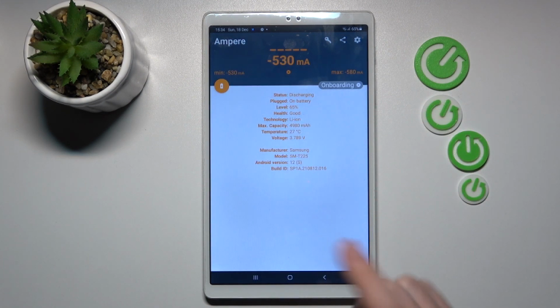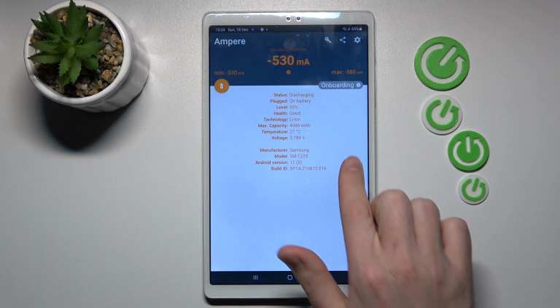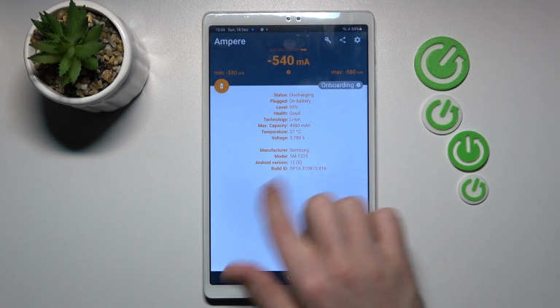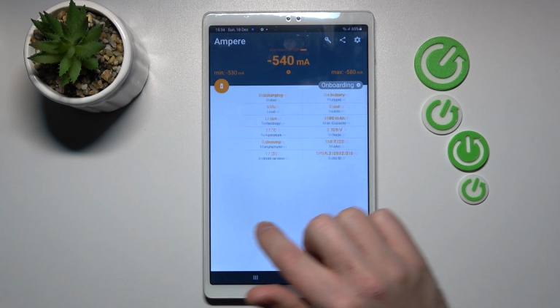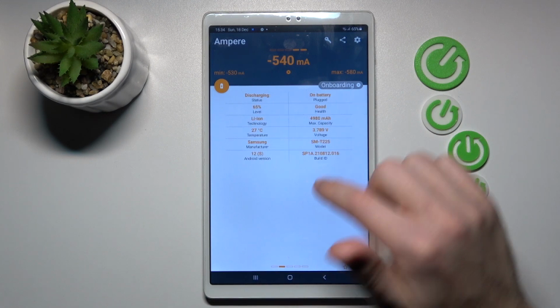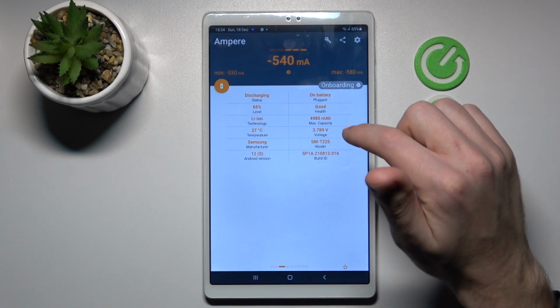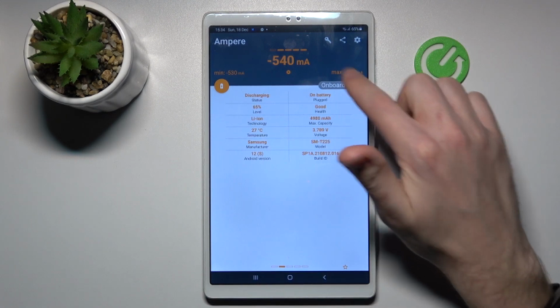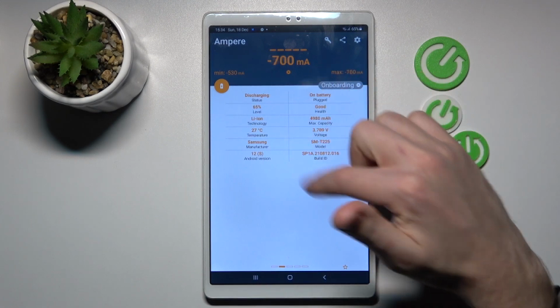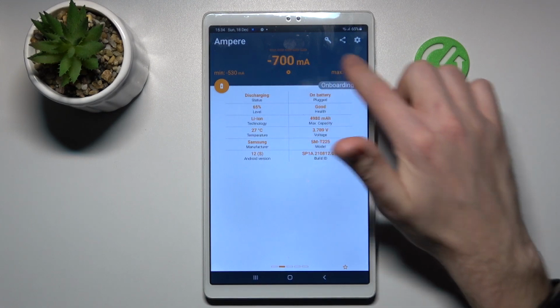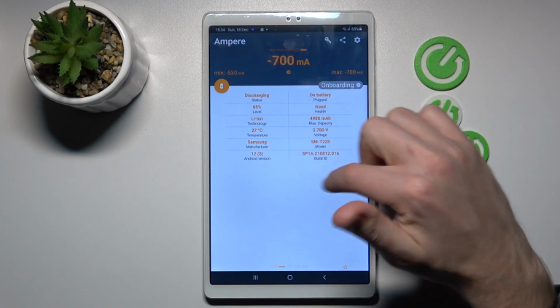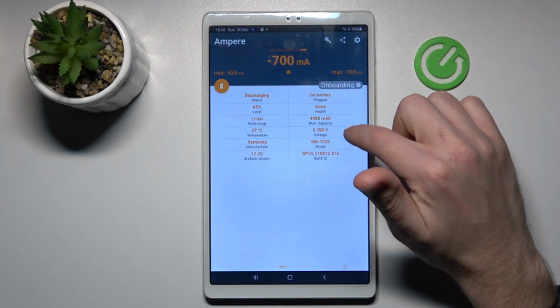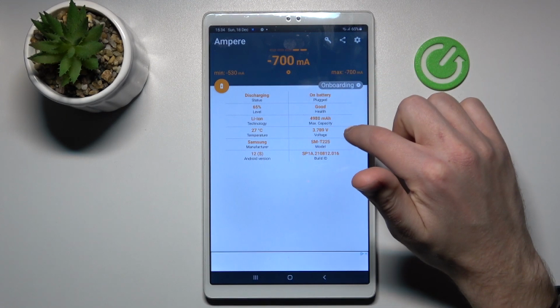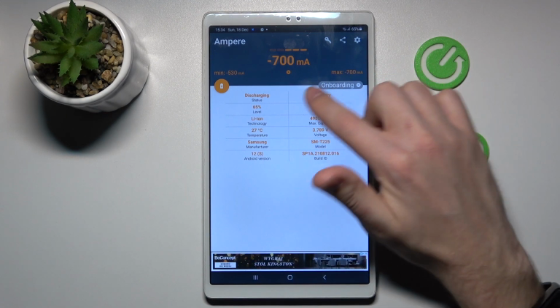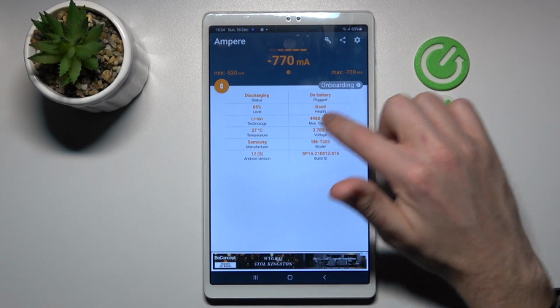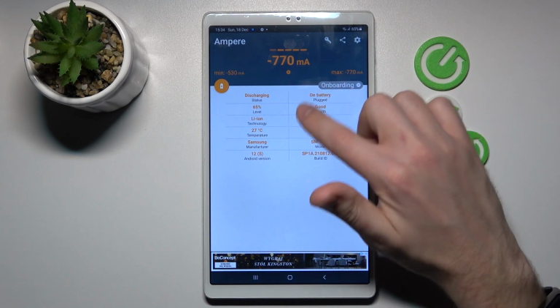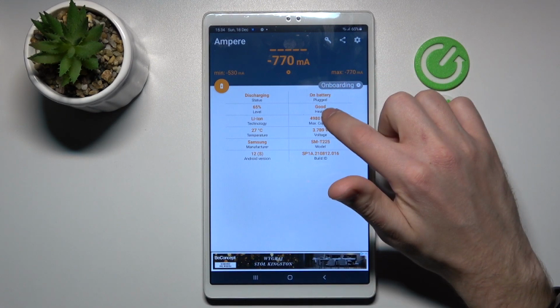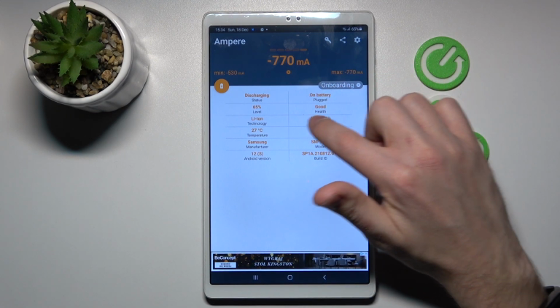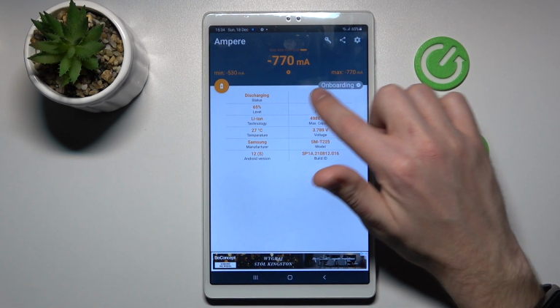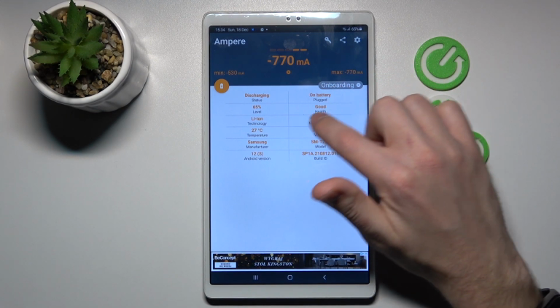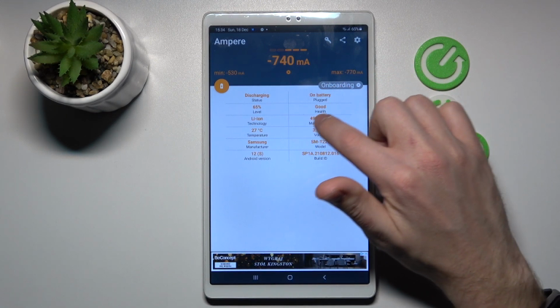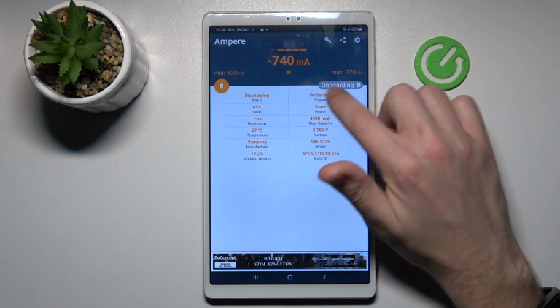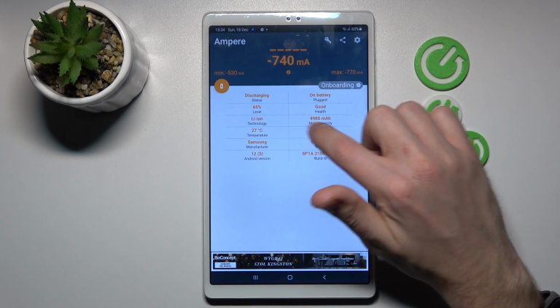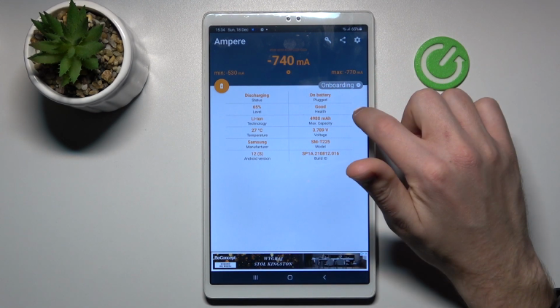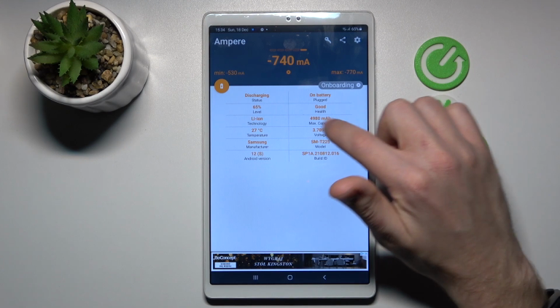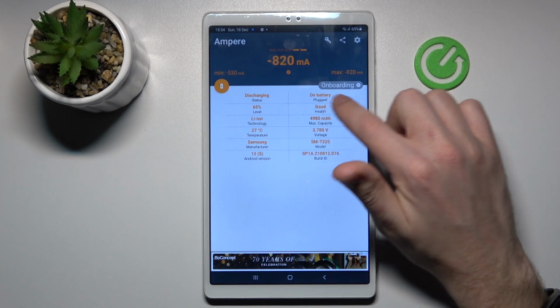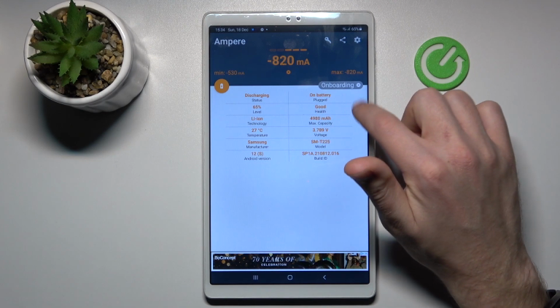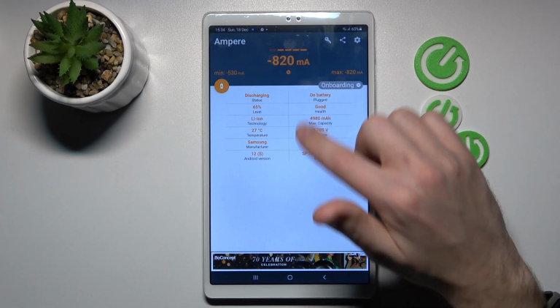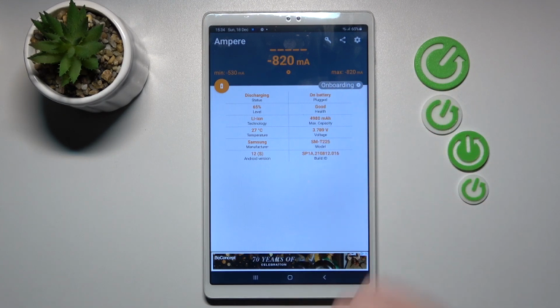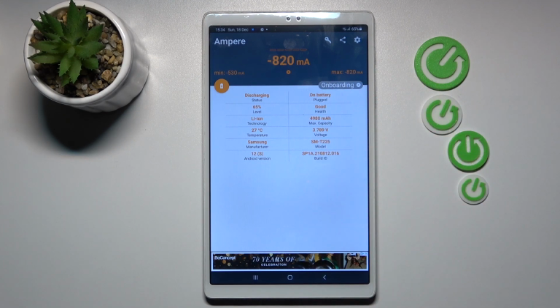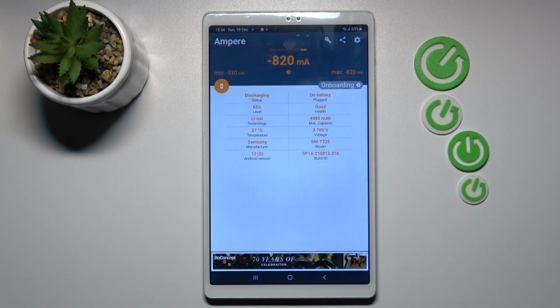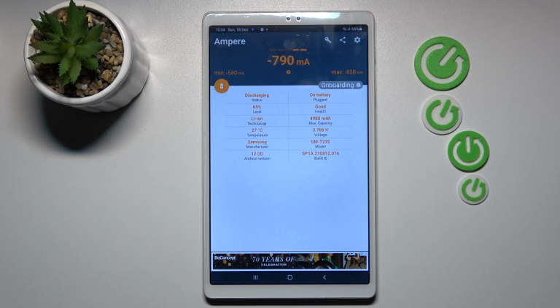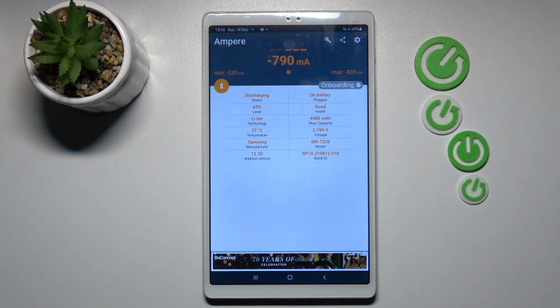Now swipe to the right. Here, on the second column at the top, we get our health information. Our battery health is good.